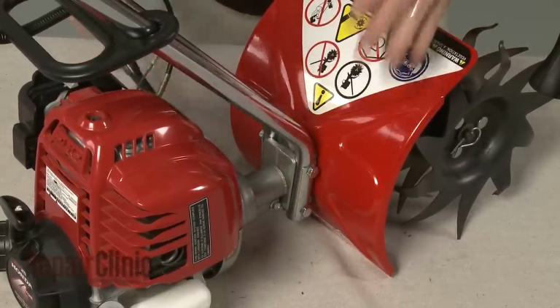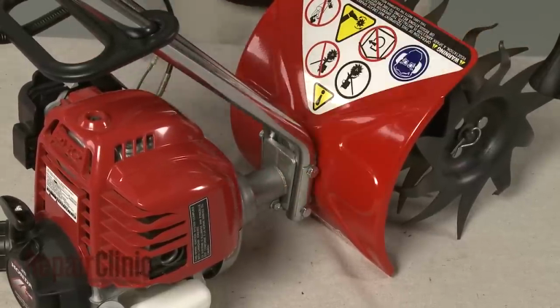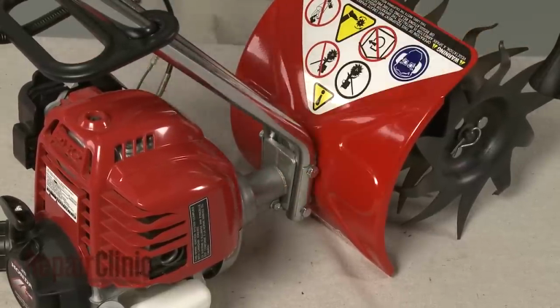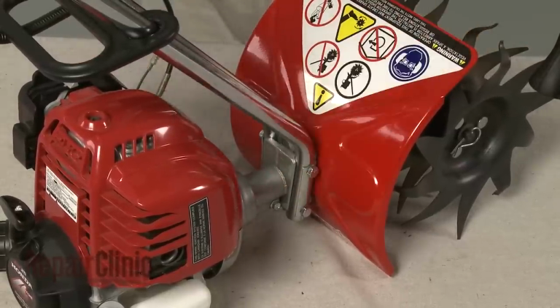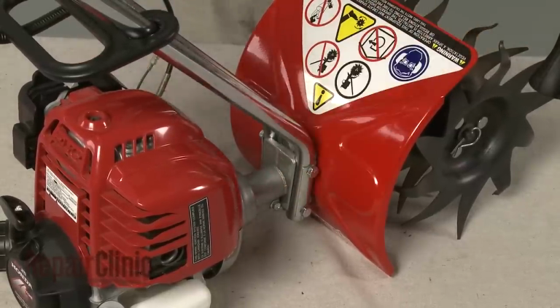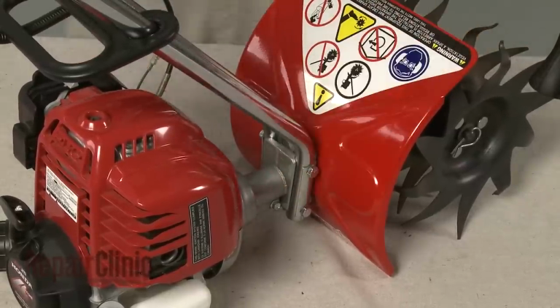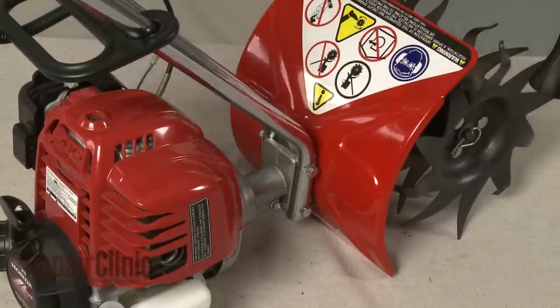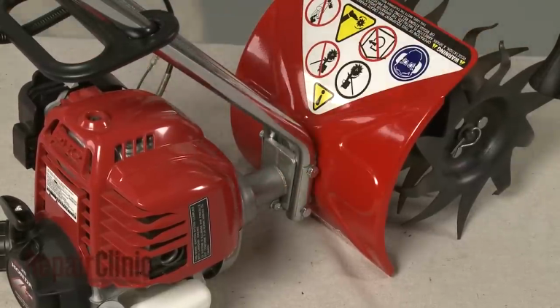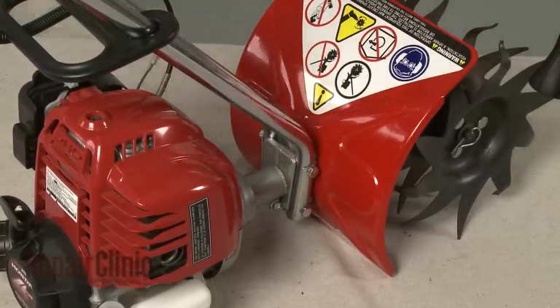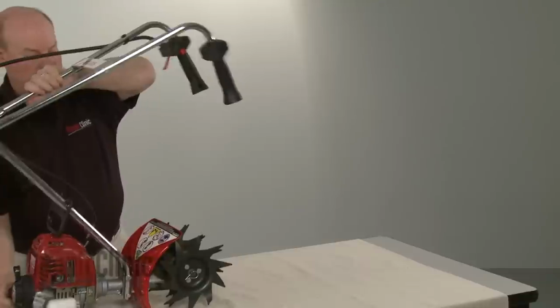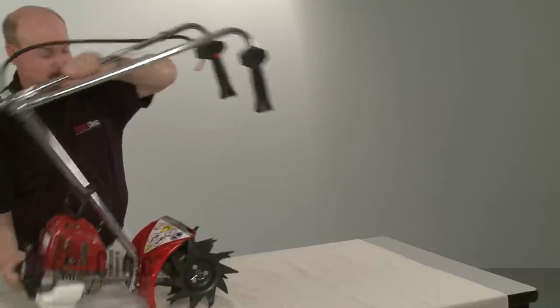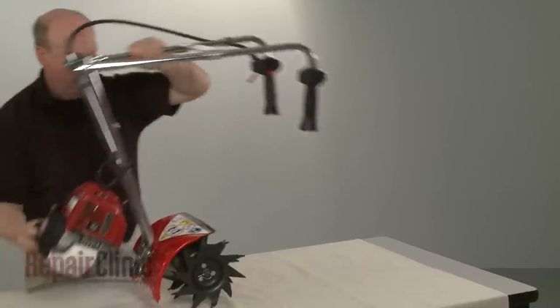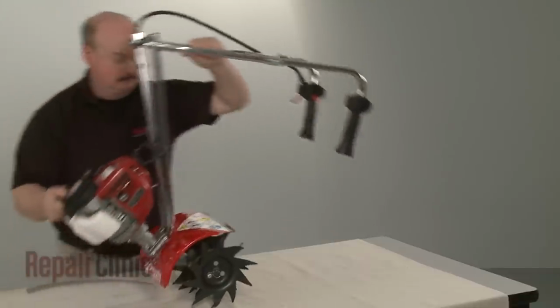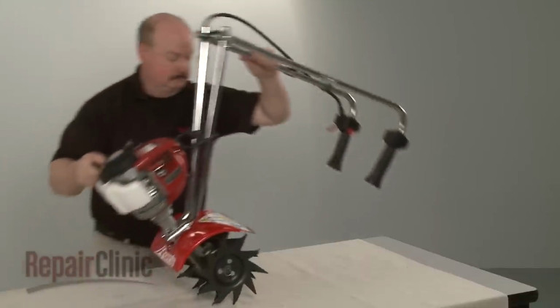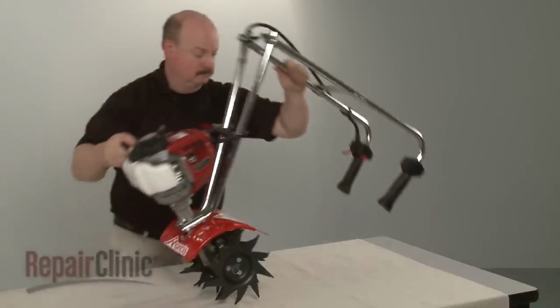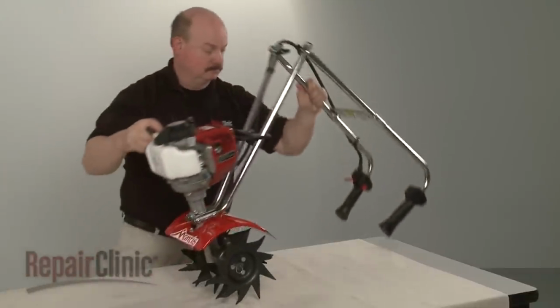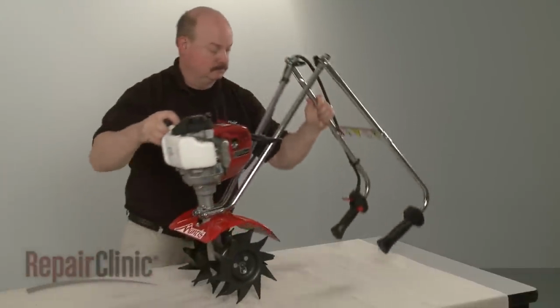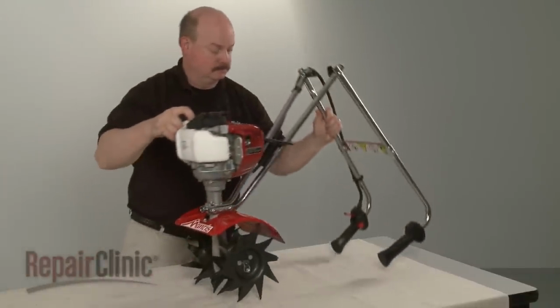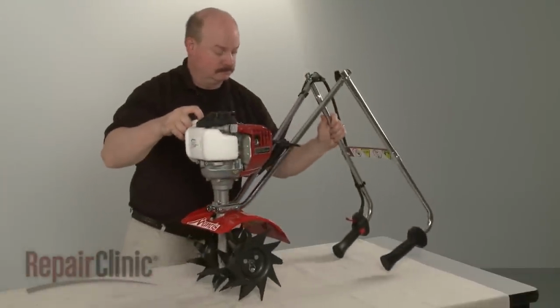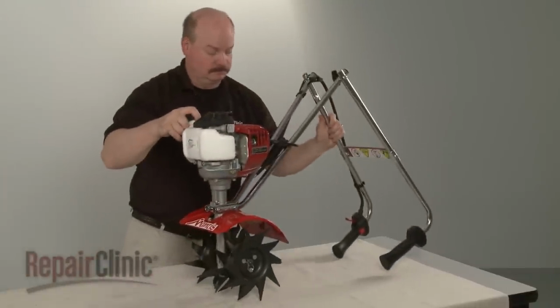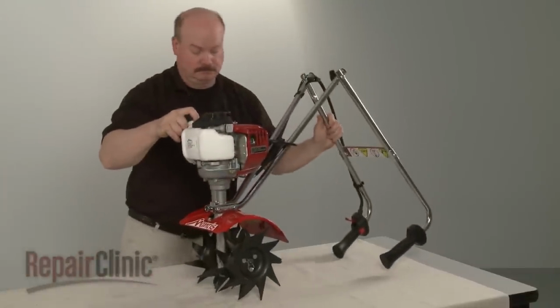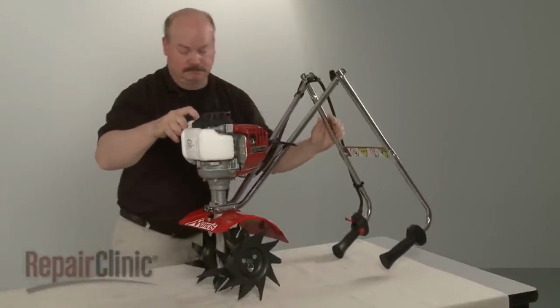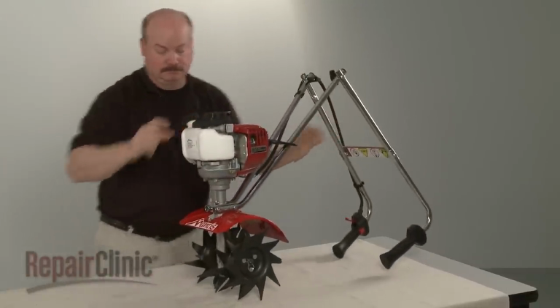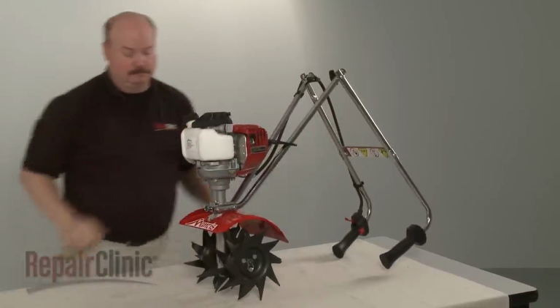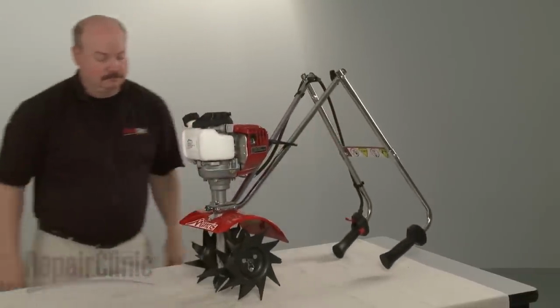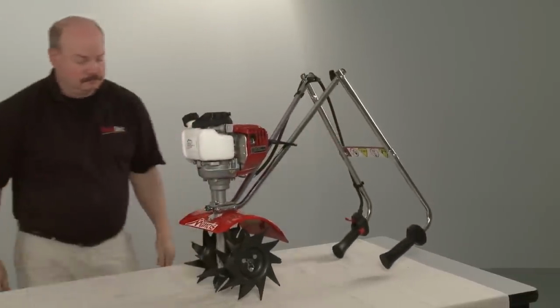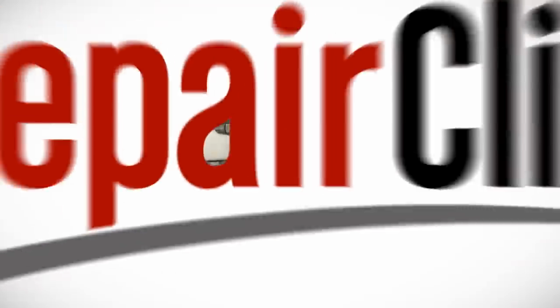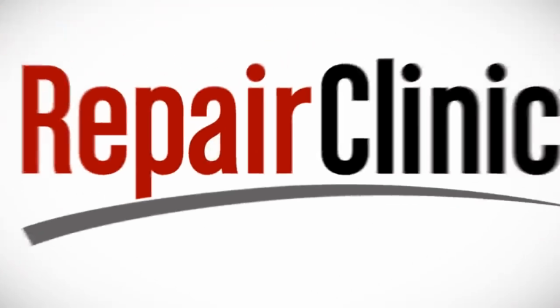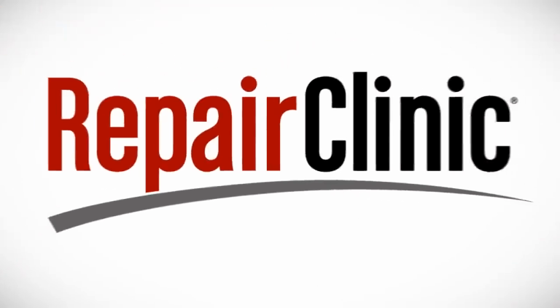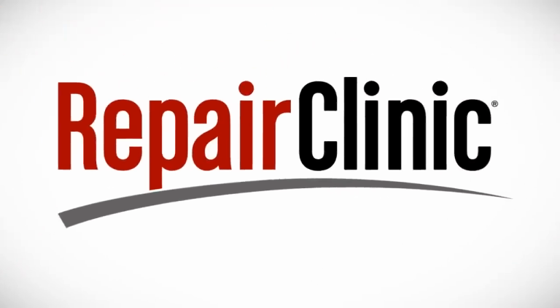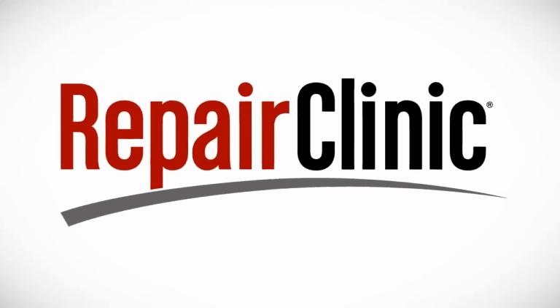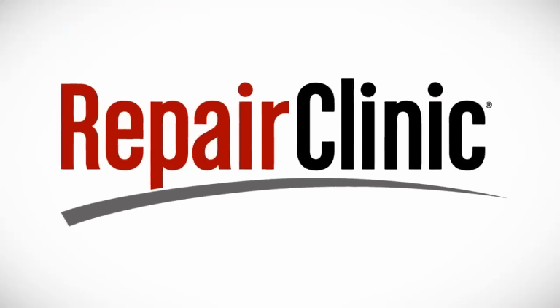With the repair completed, return the tiller to its upright position.